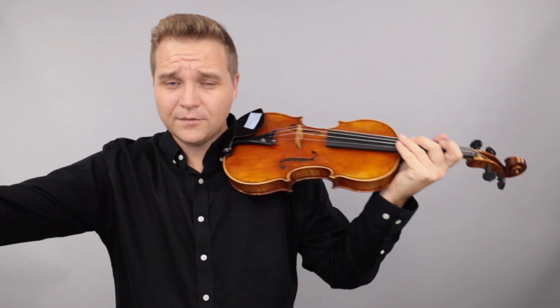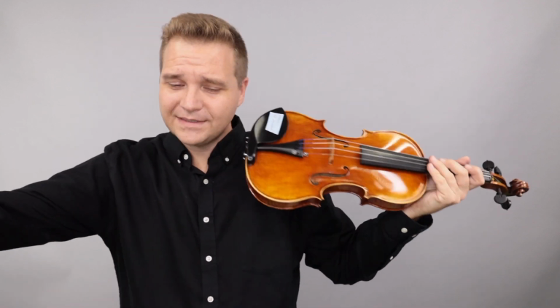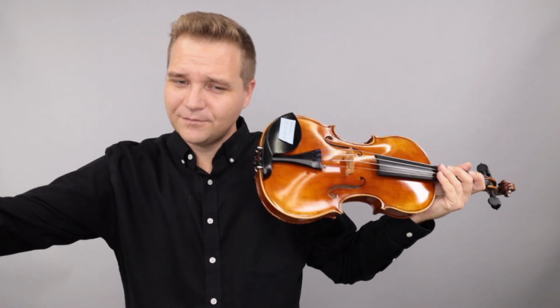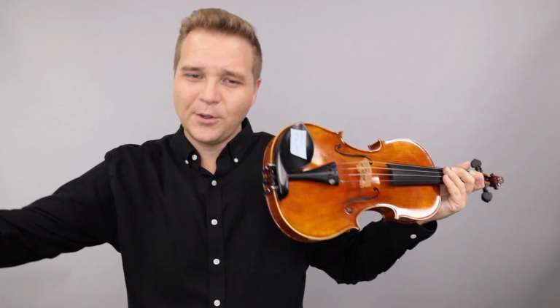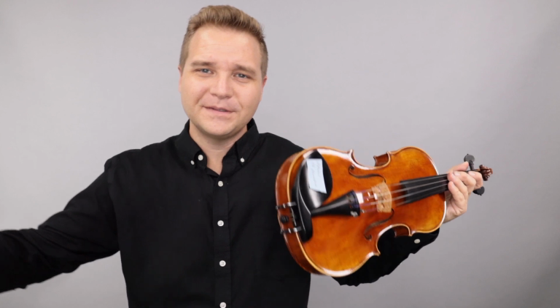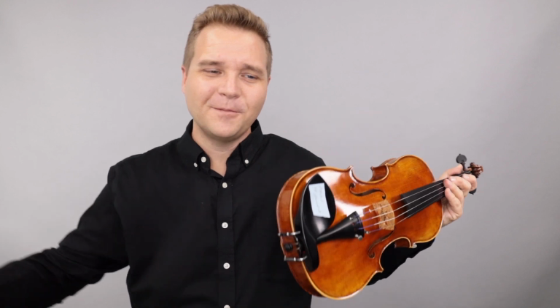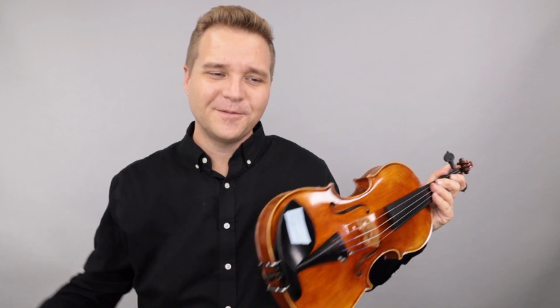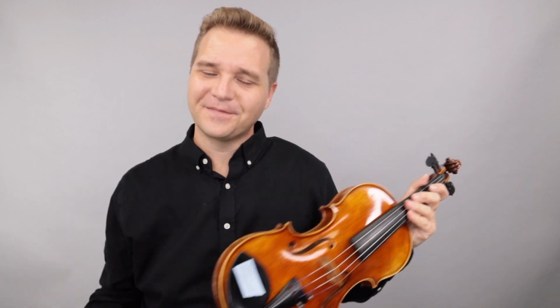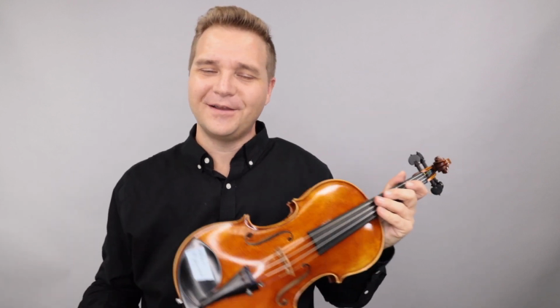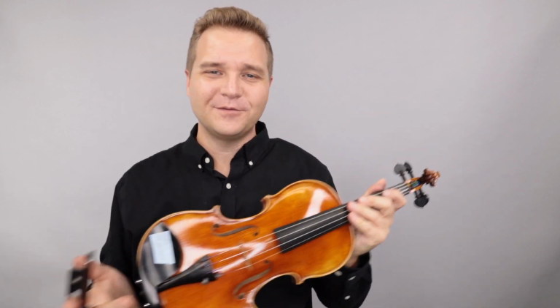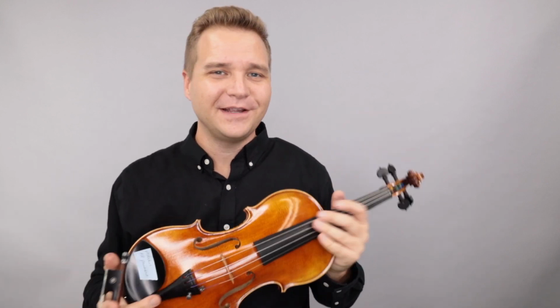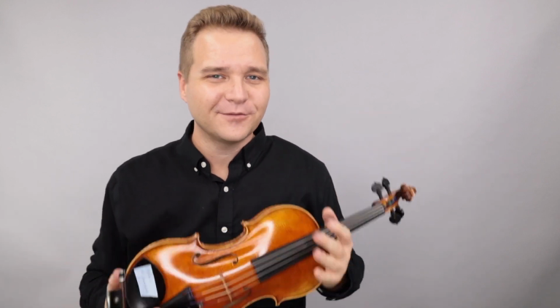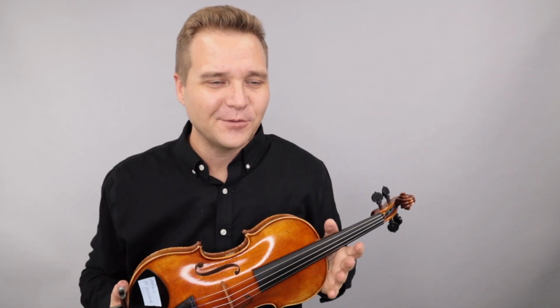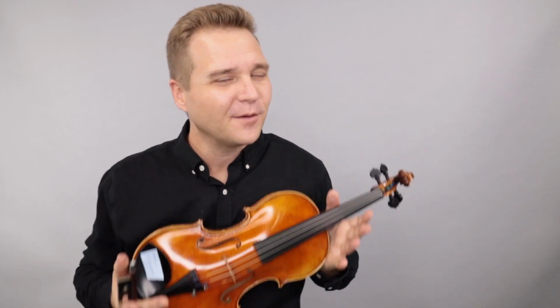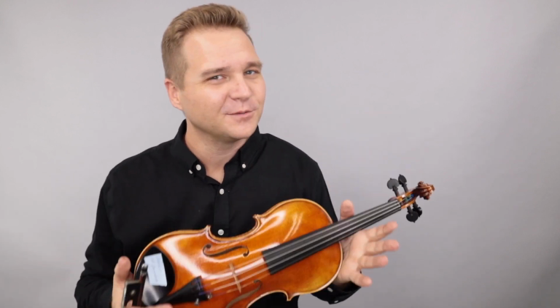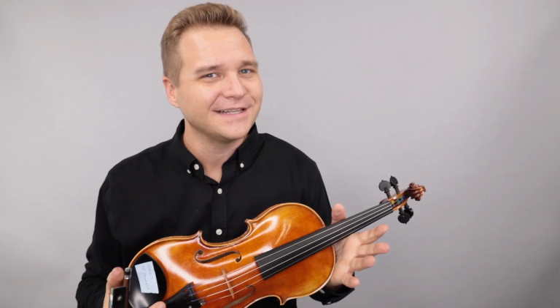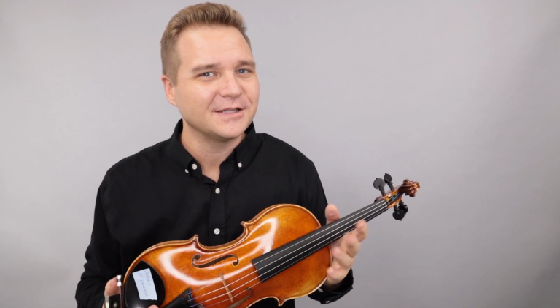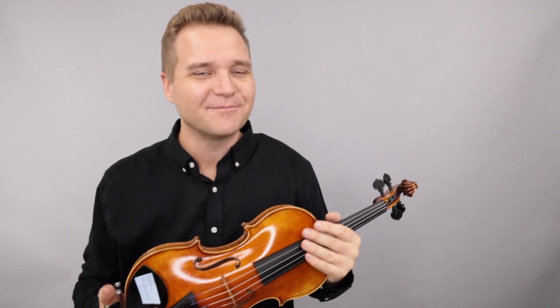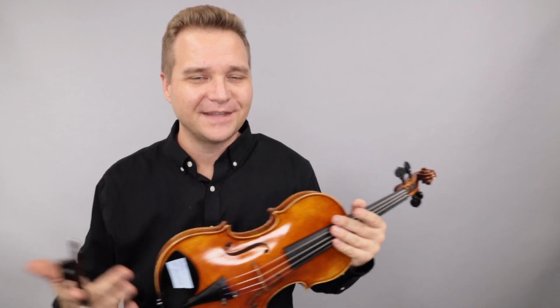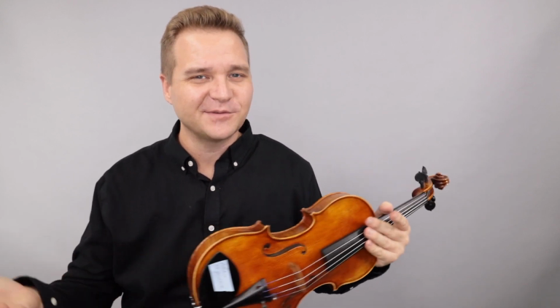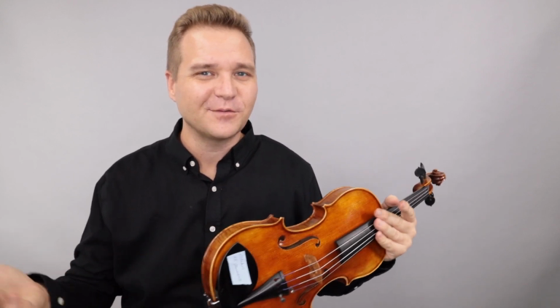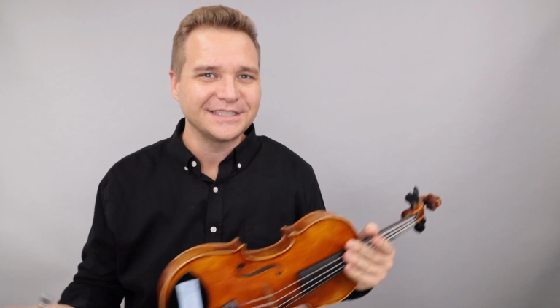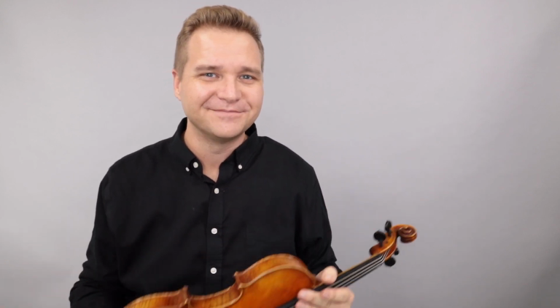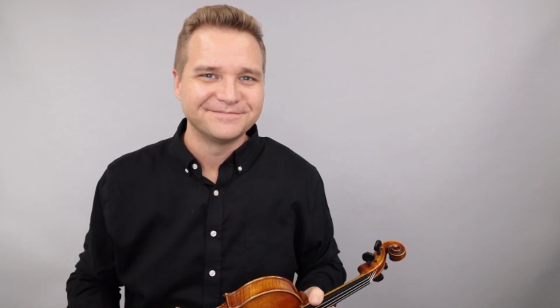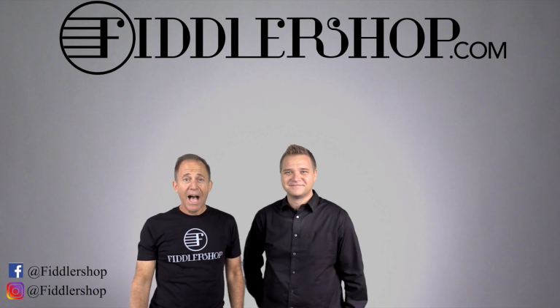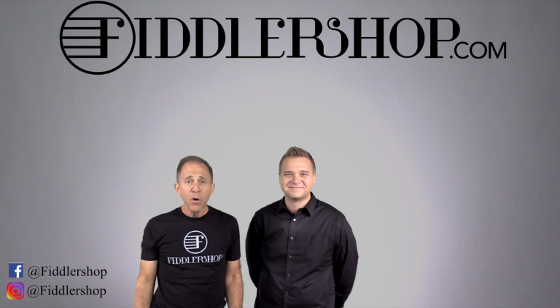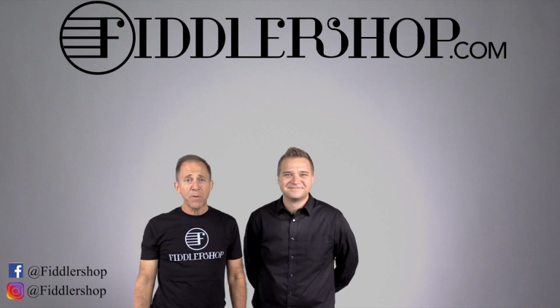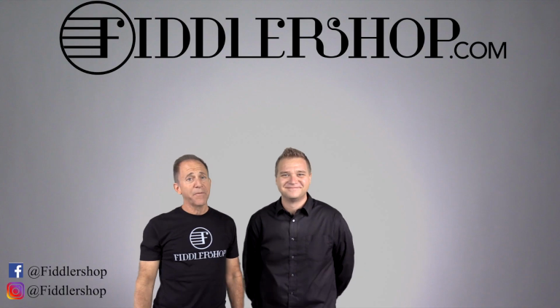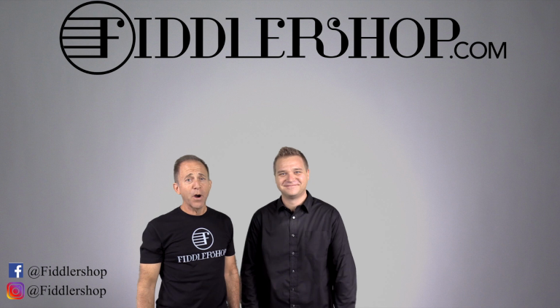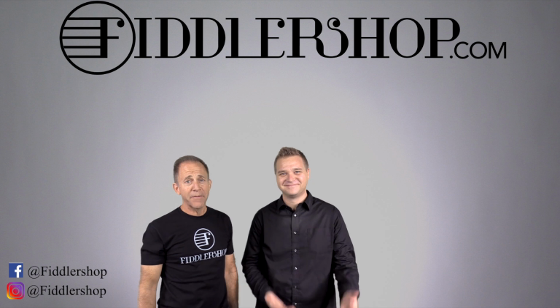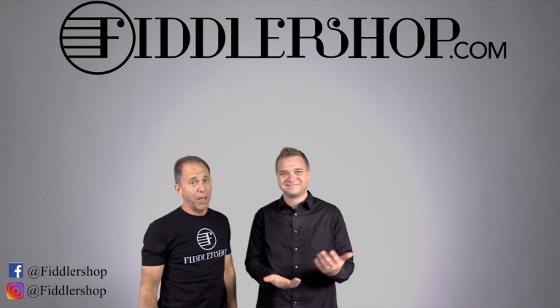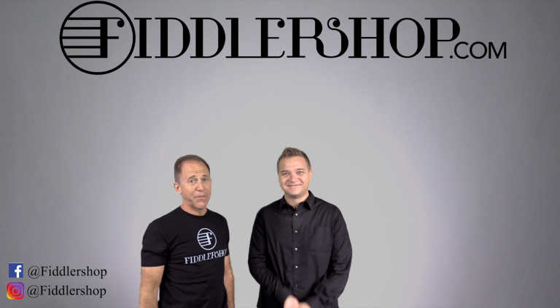Alright, I hope that was helpful. I look forward to hearing from you about which one of these you like. Thanks so much for watching. I hope that was informative and helpful.